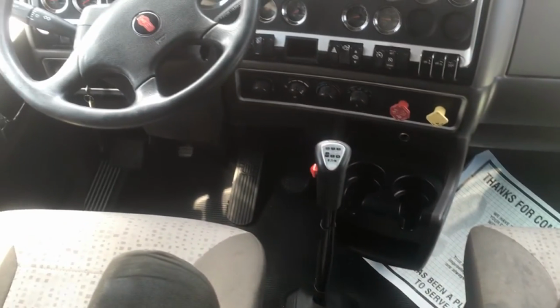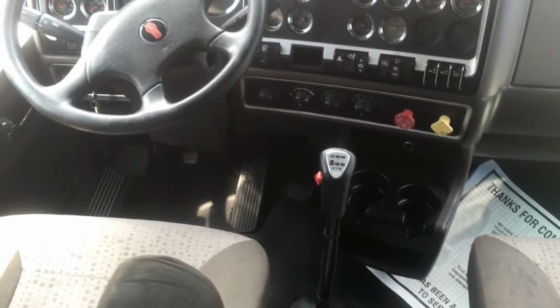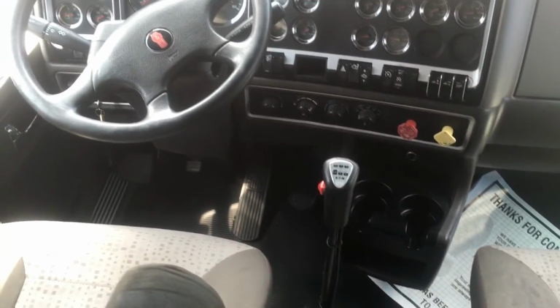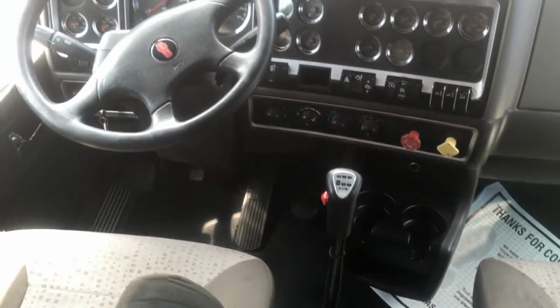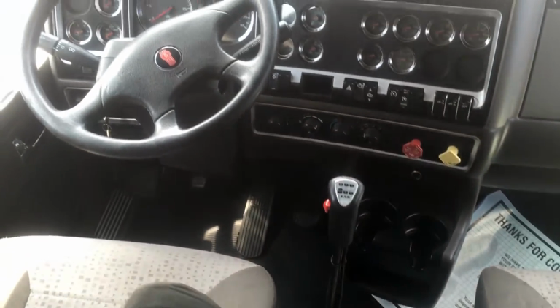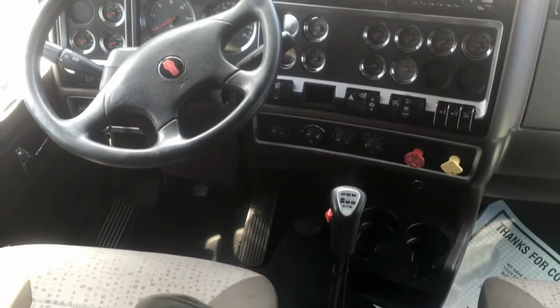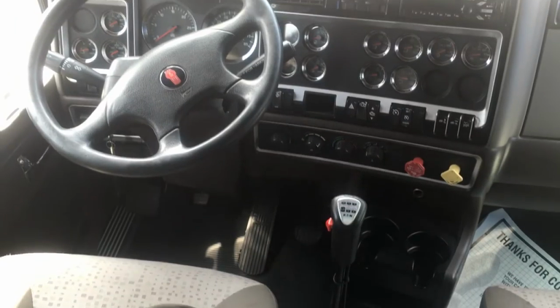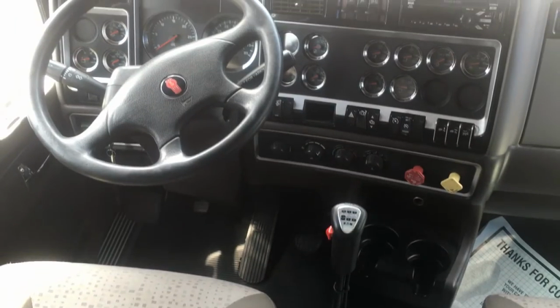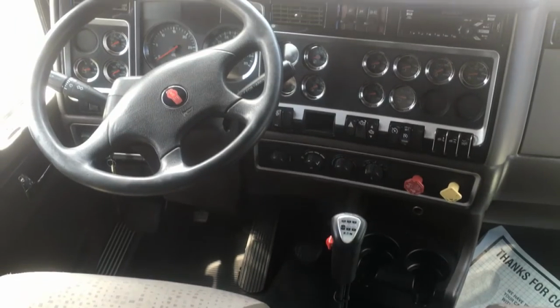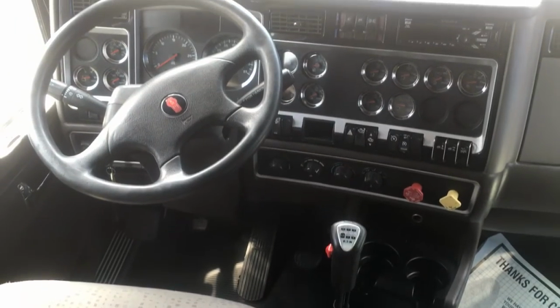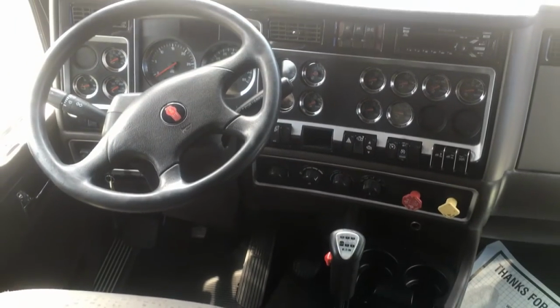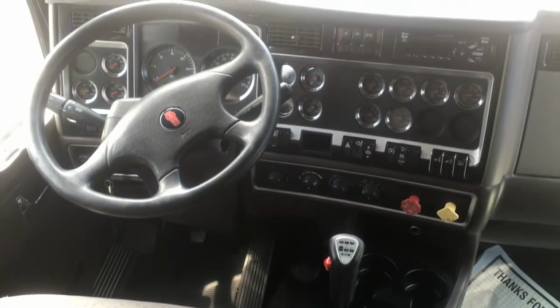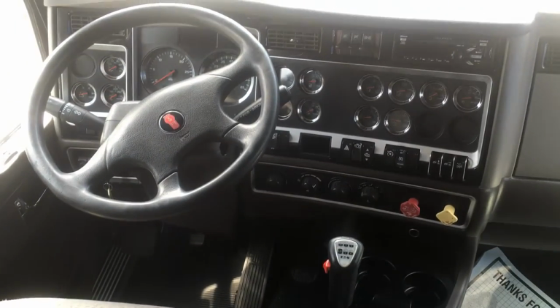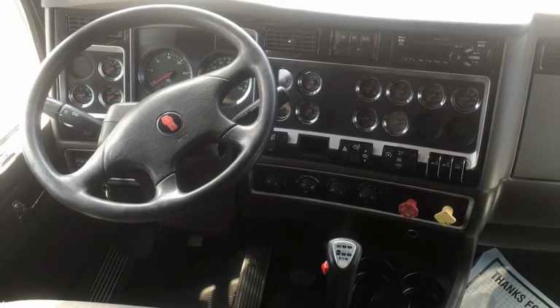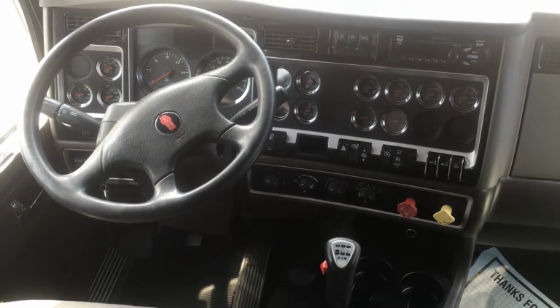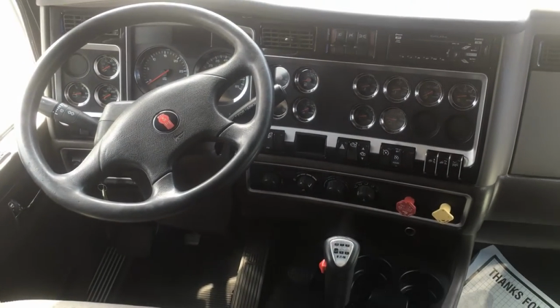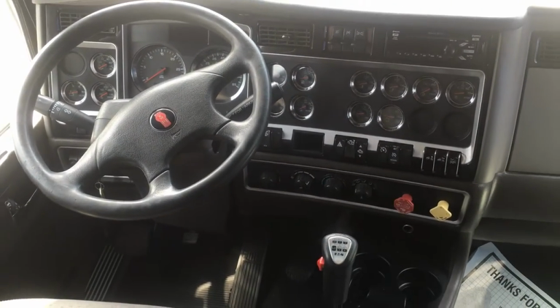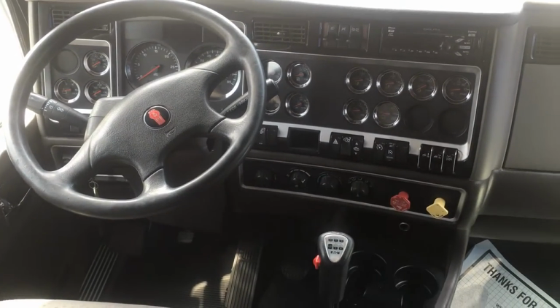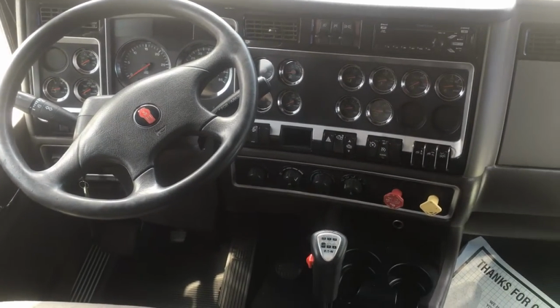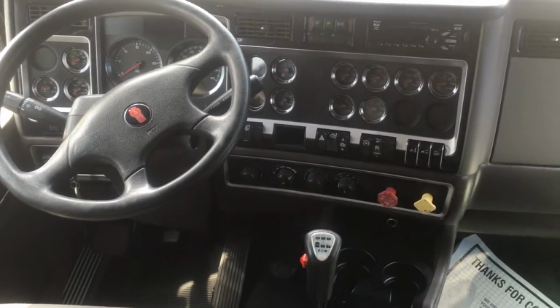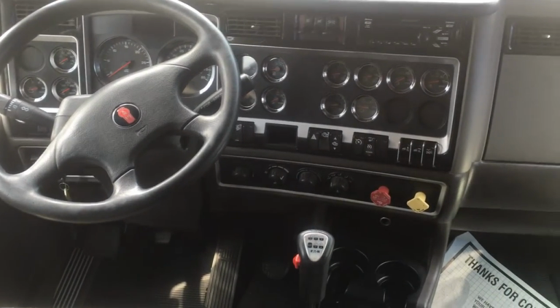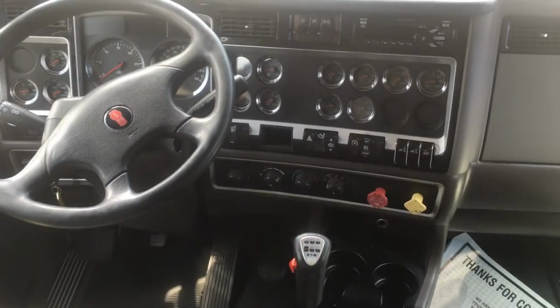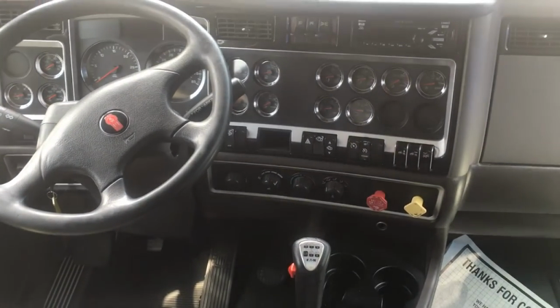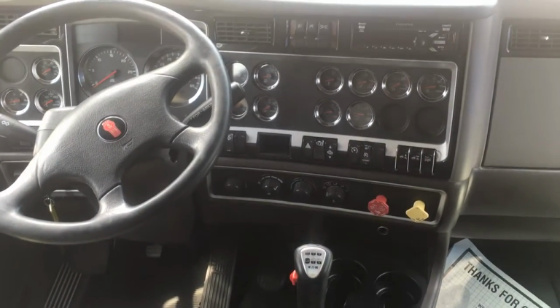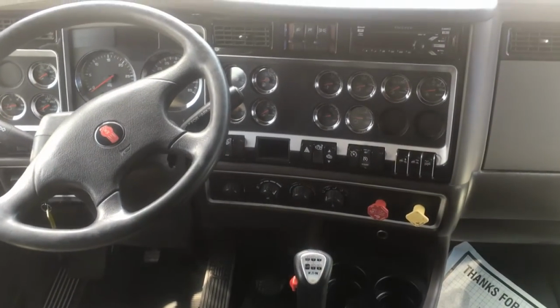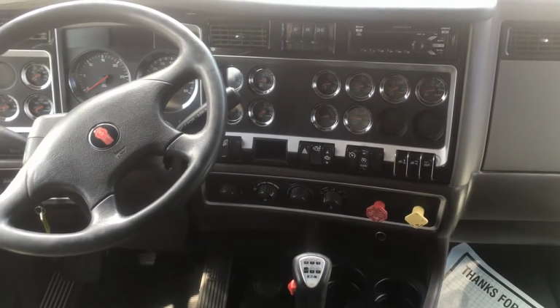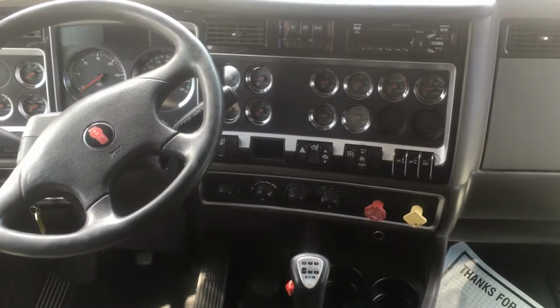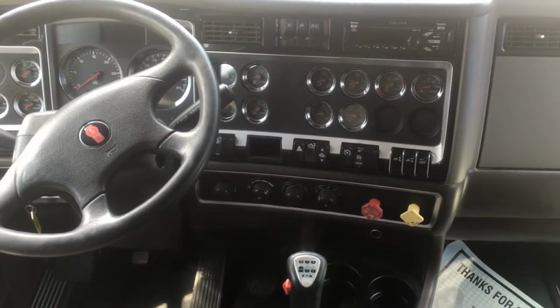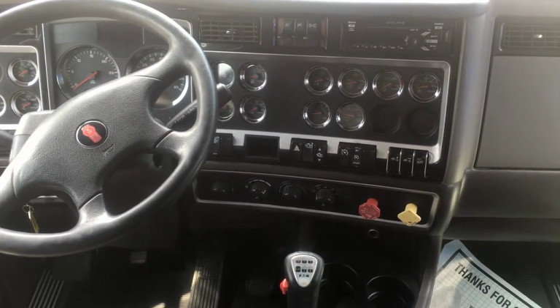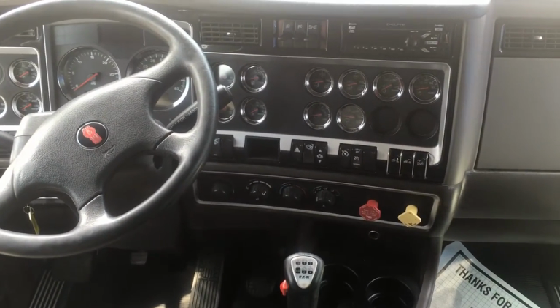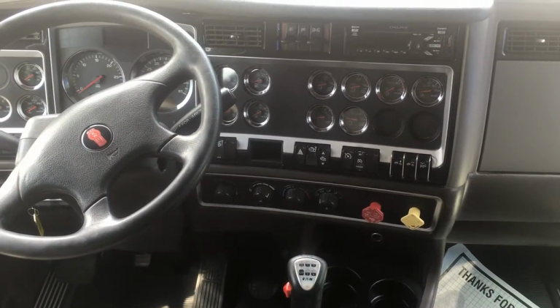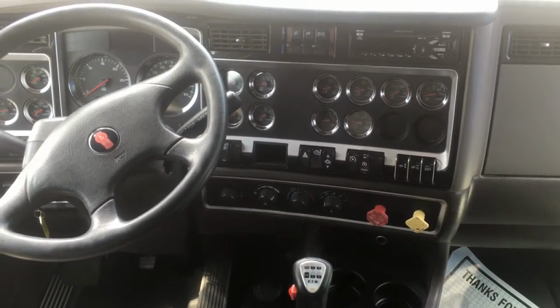What you're looking at here is the dash. You've got multiple gauges — it's not a full gauge package, but very, very close.